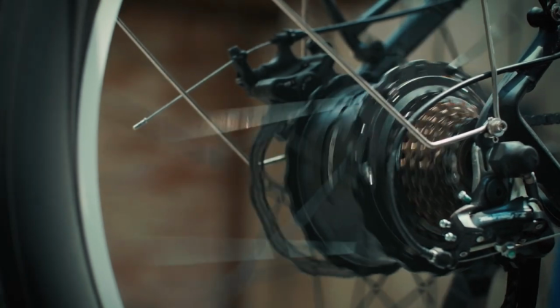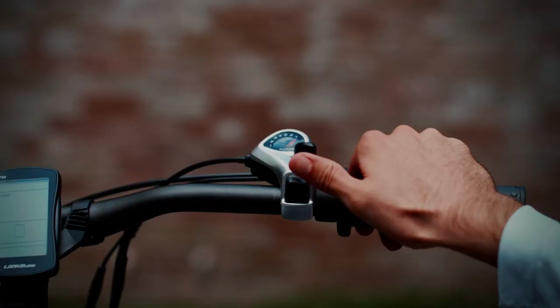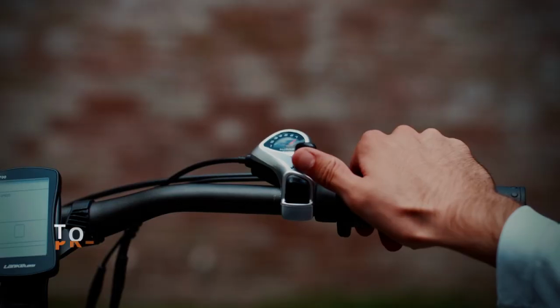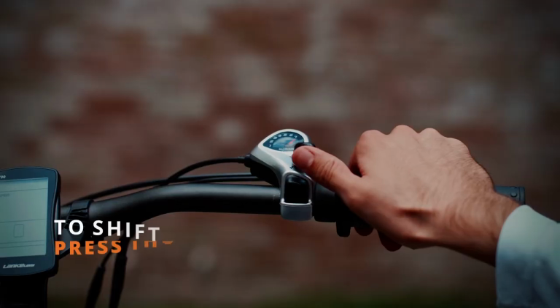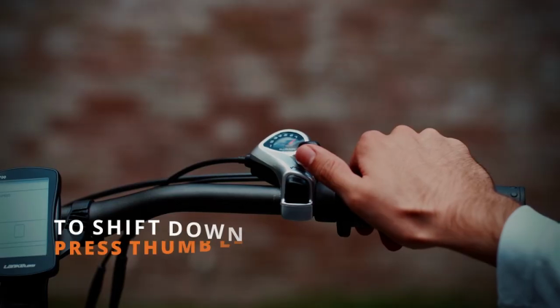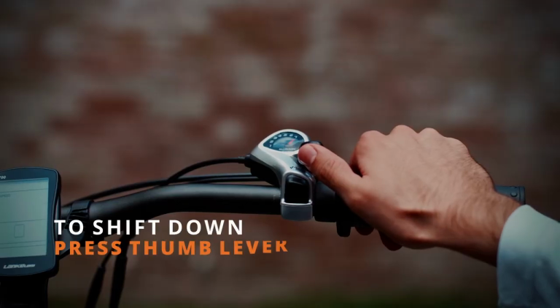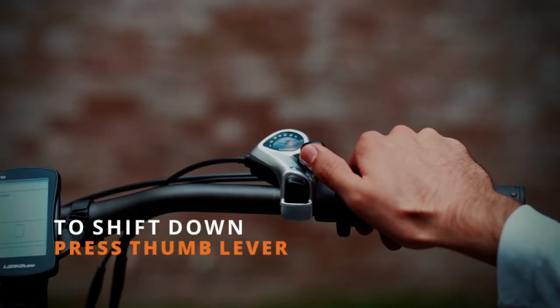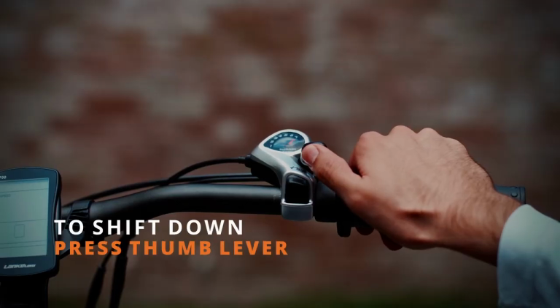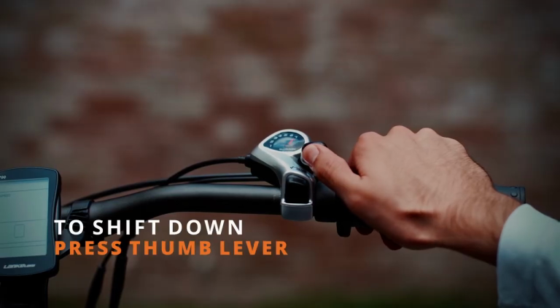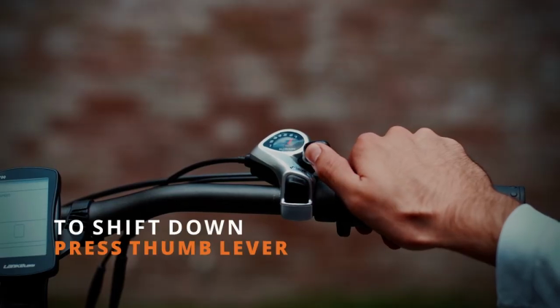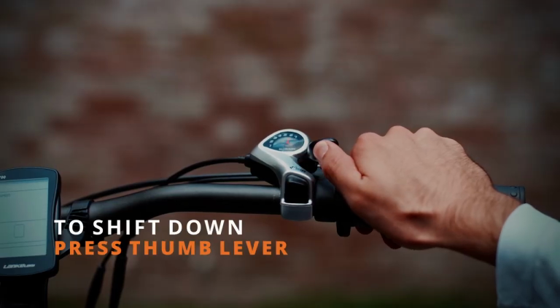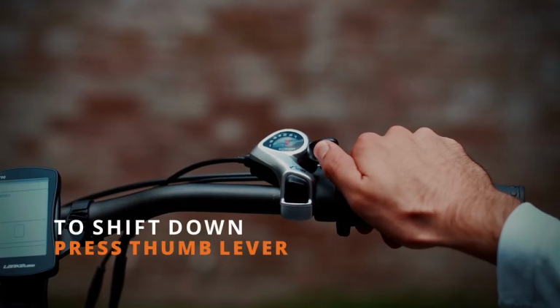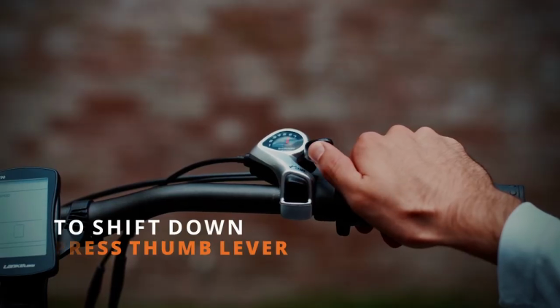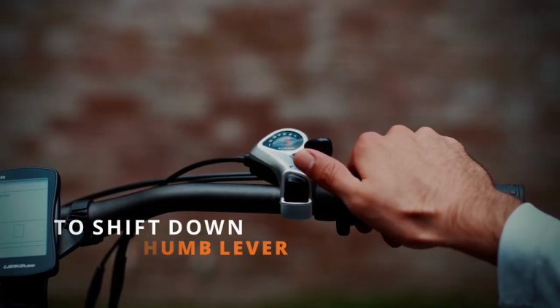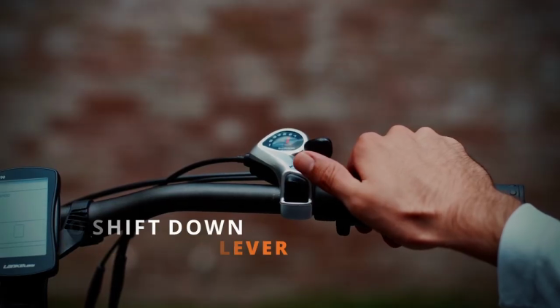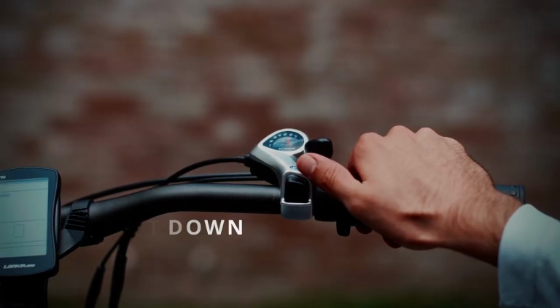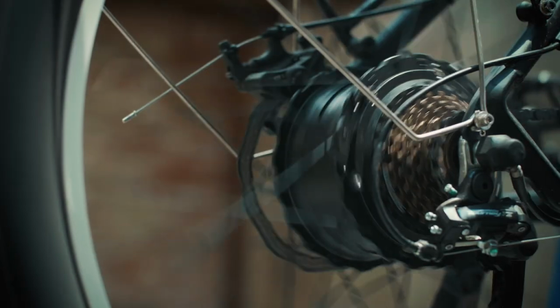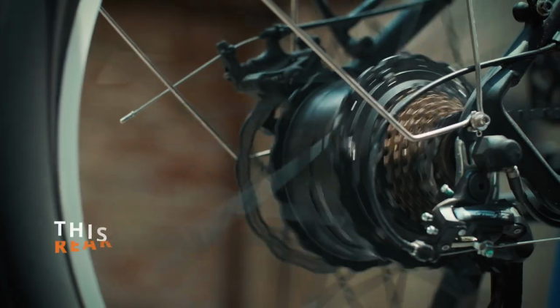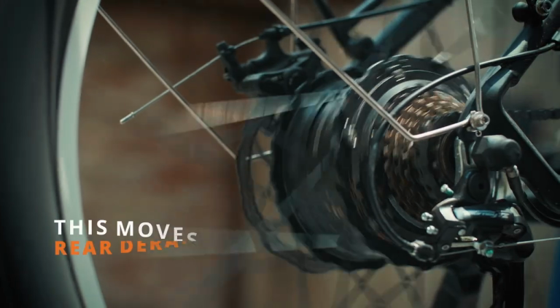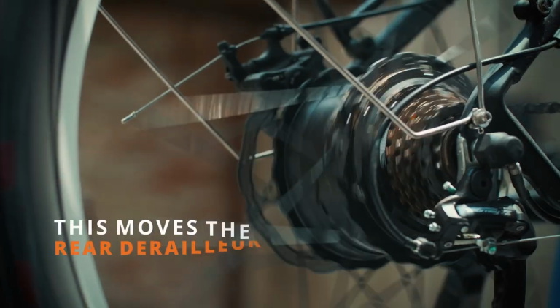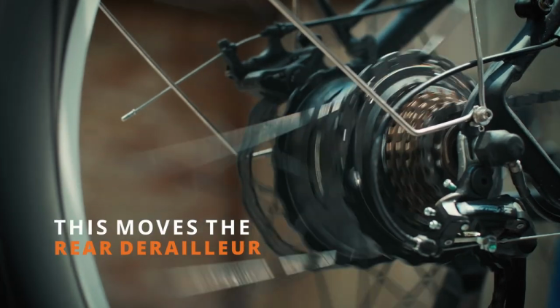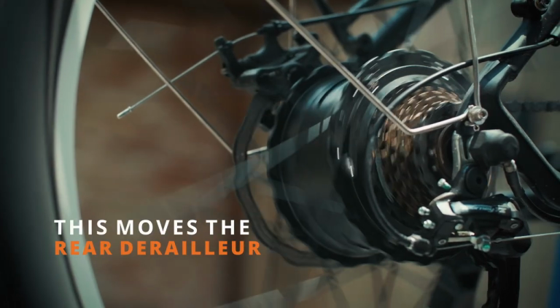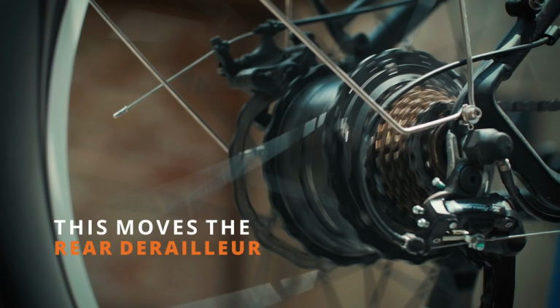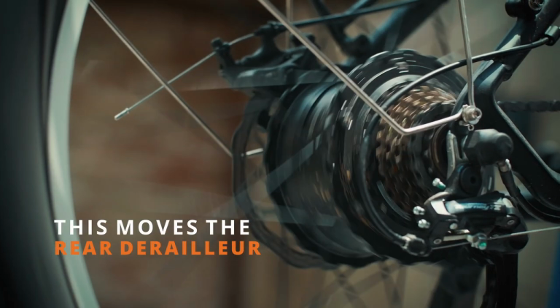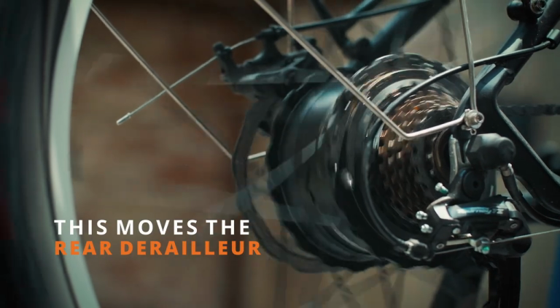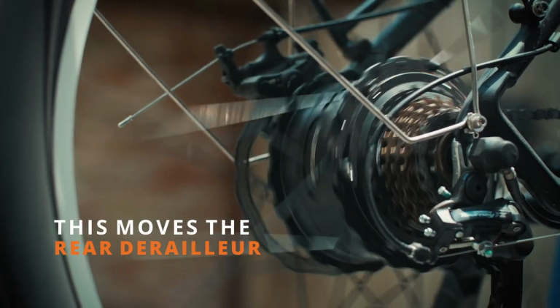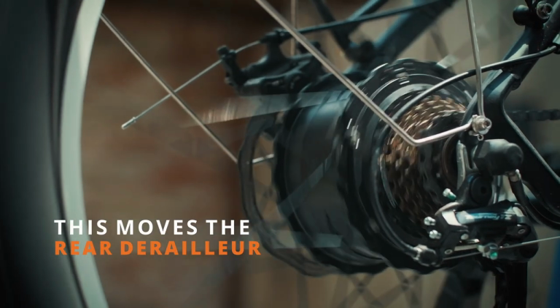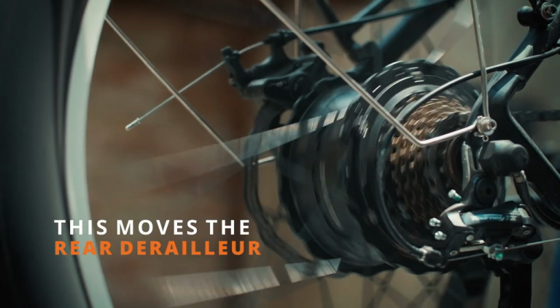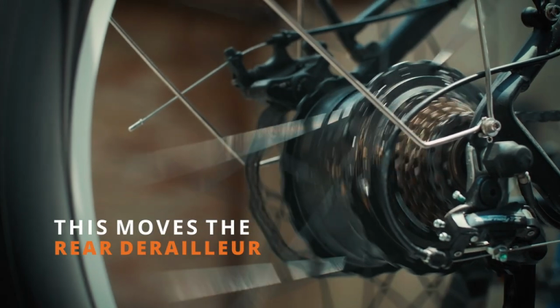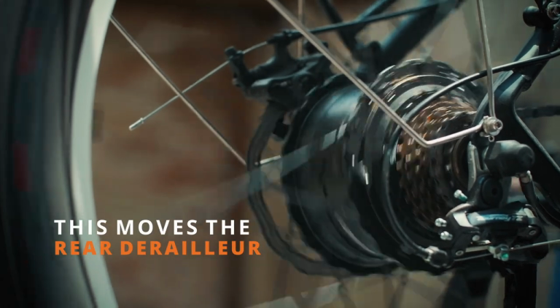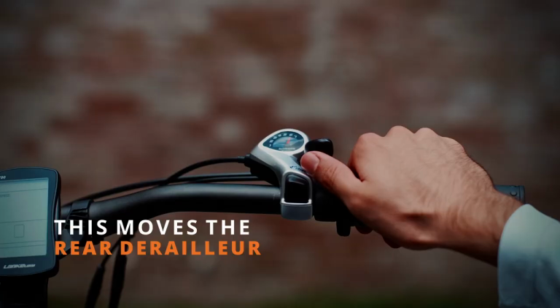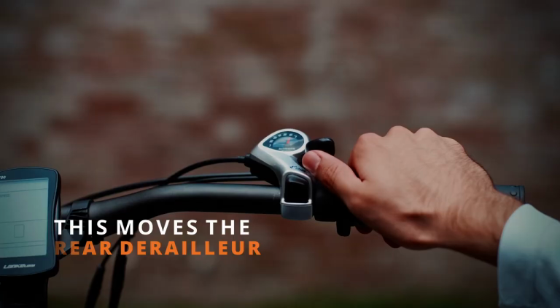To shift down, press the thumb lever away. Shifting into a lower gear will give you less resistance when pedaling.